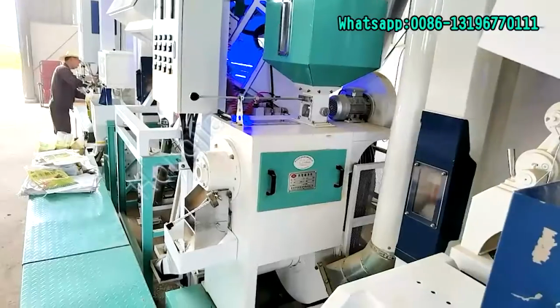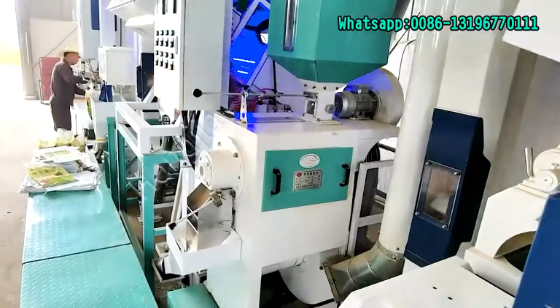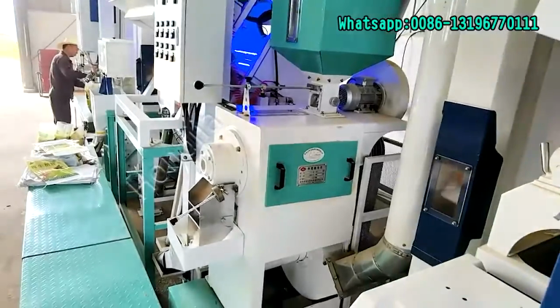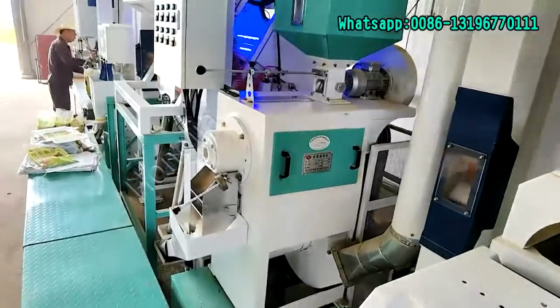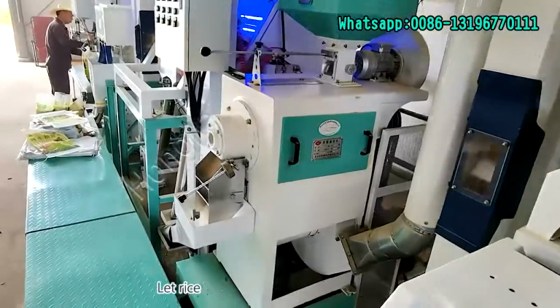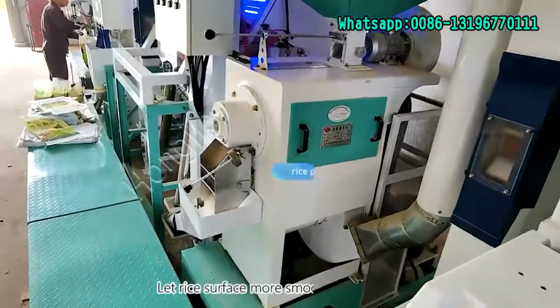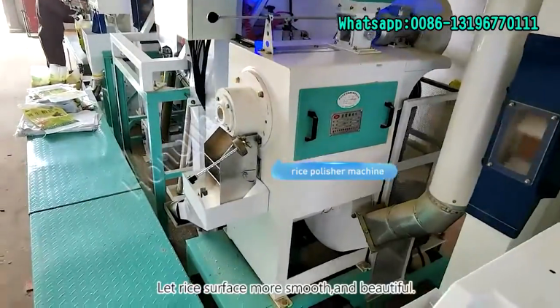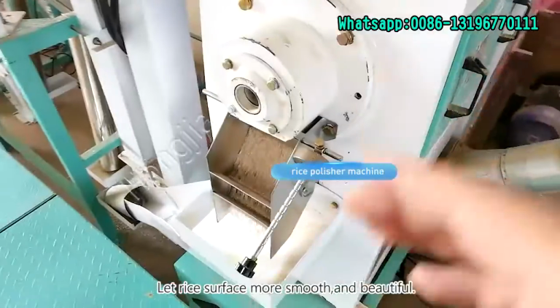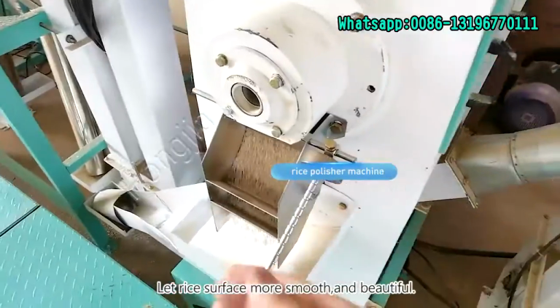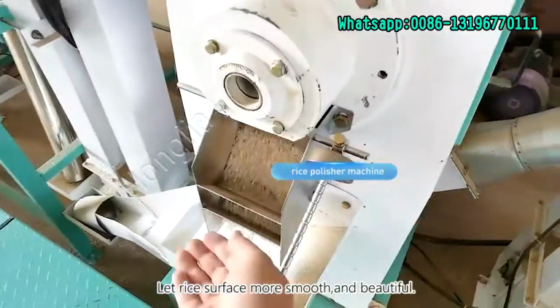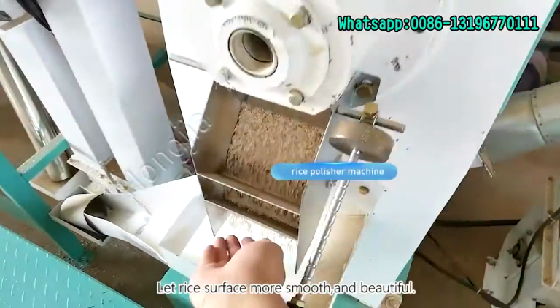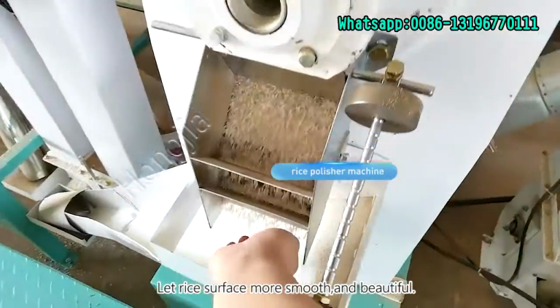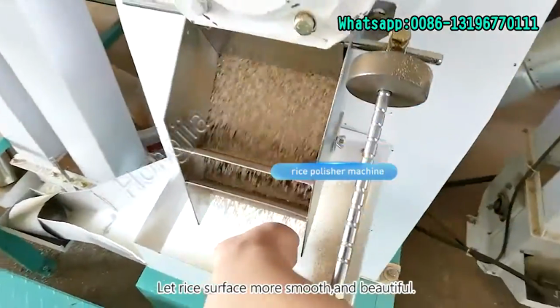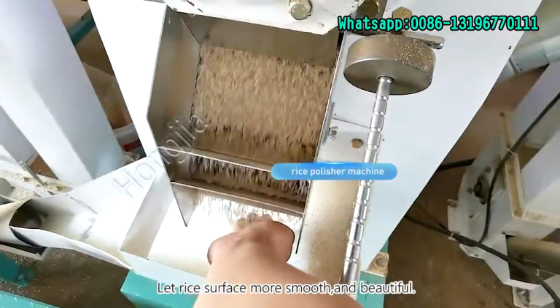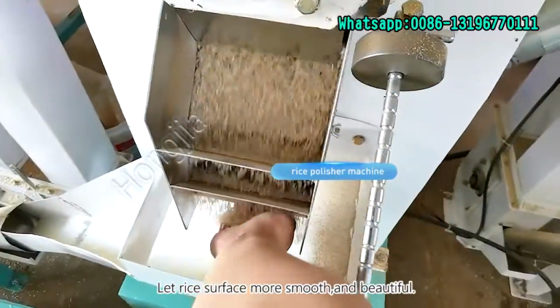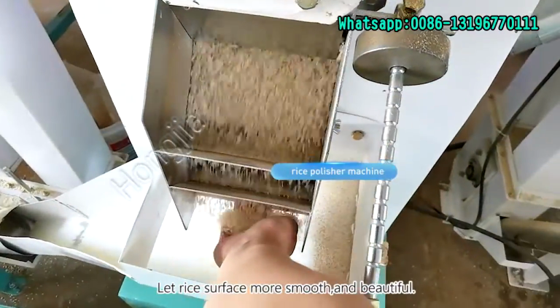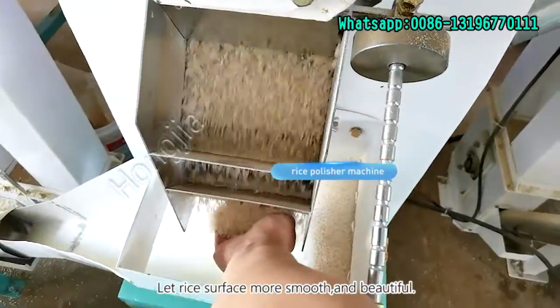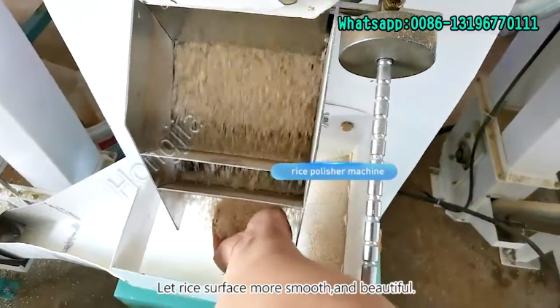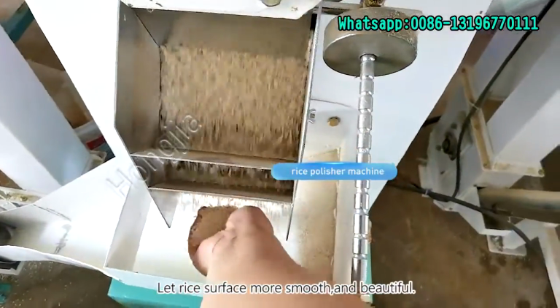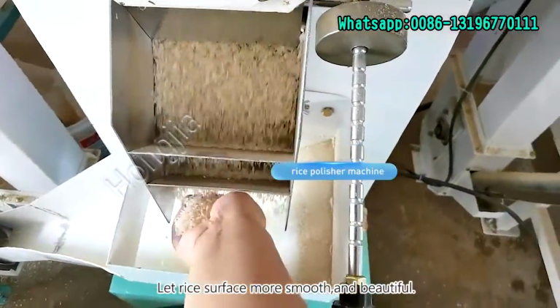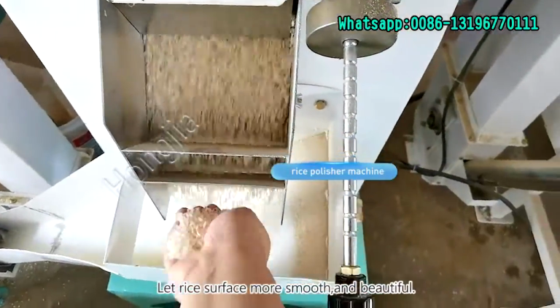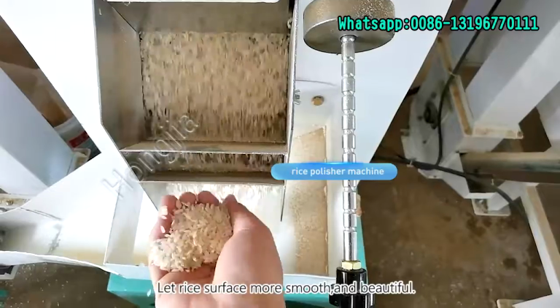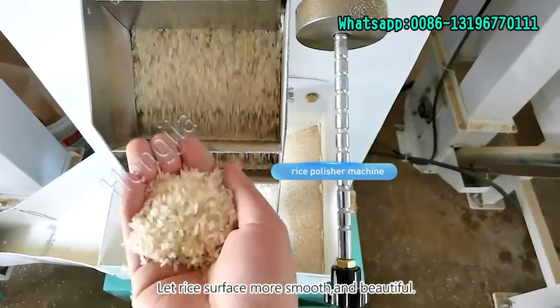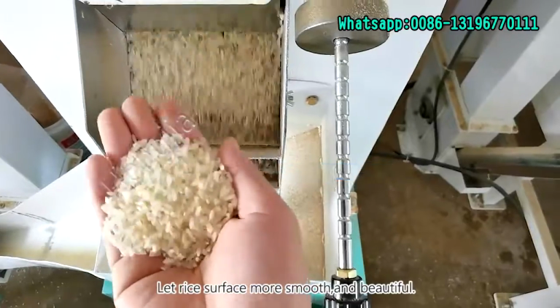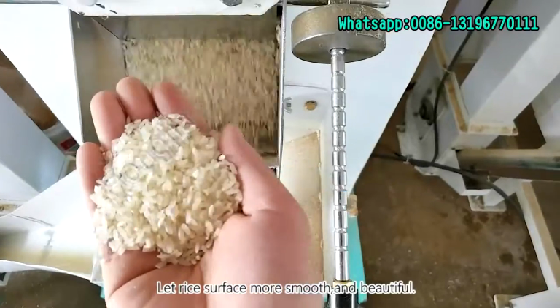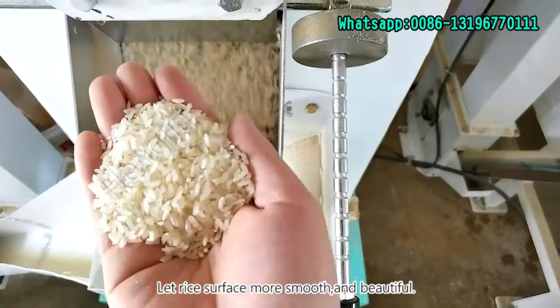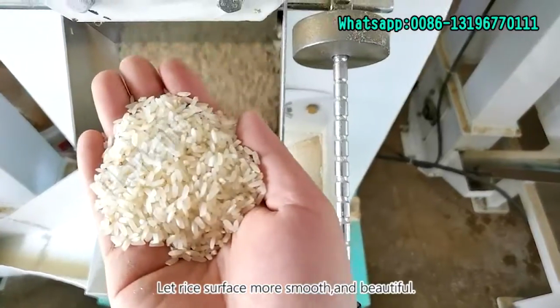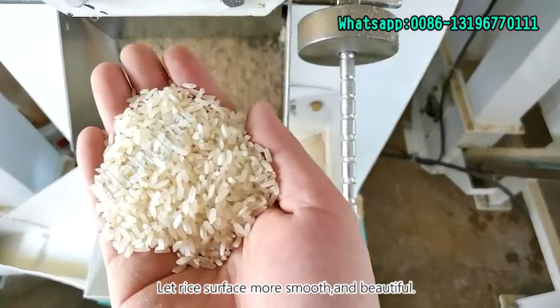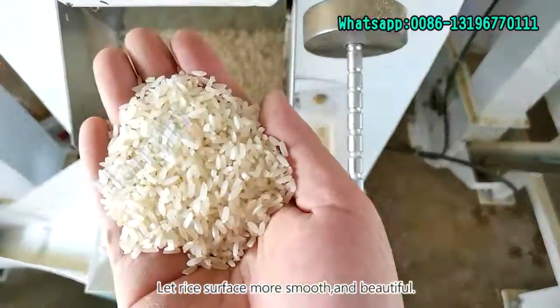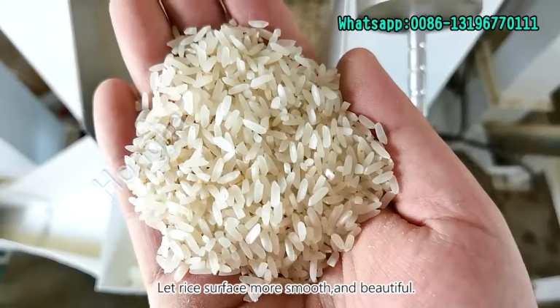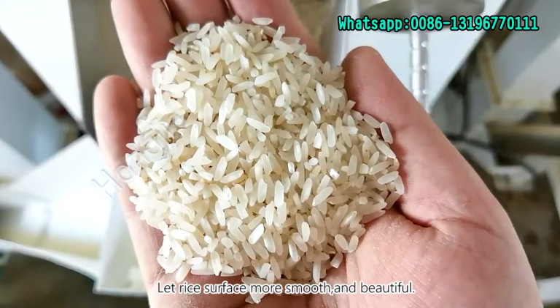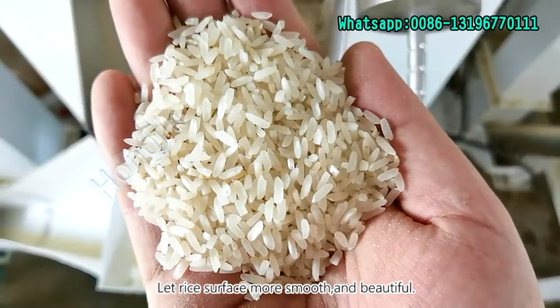And then is the rice polisher machine, which makes the rice surface more smooth and beautiful.